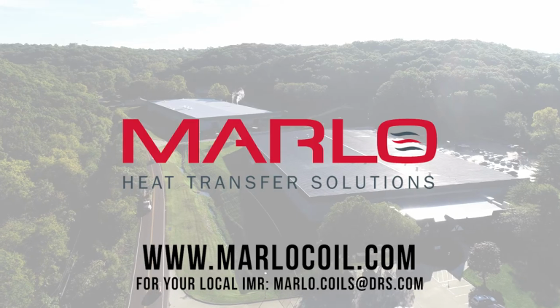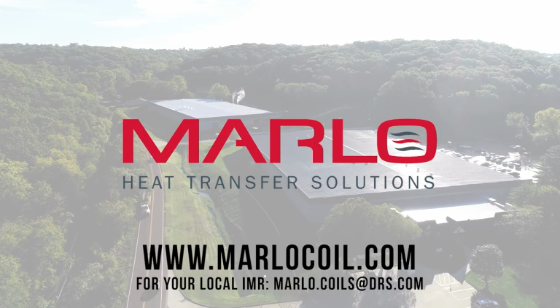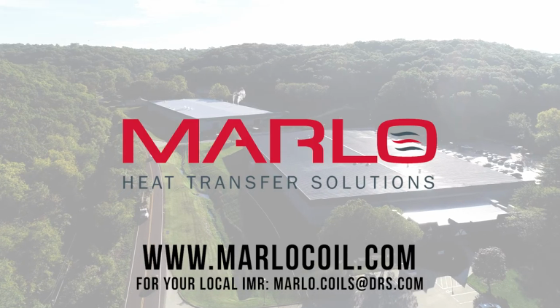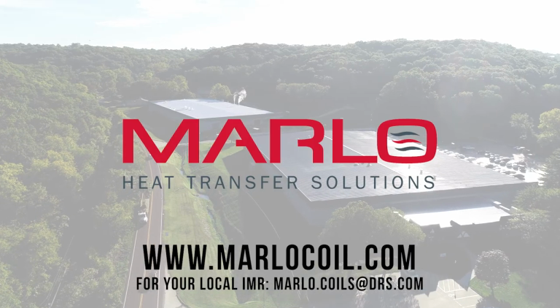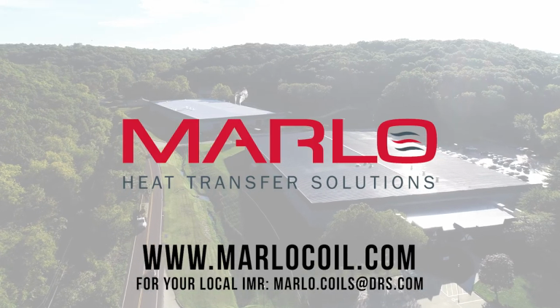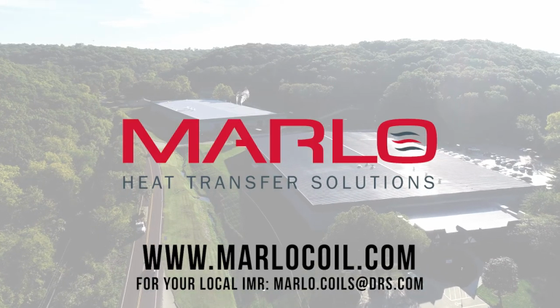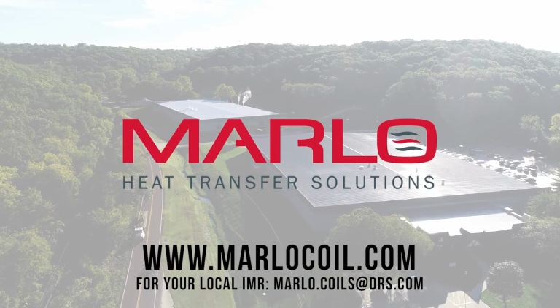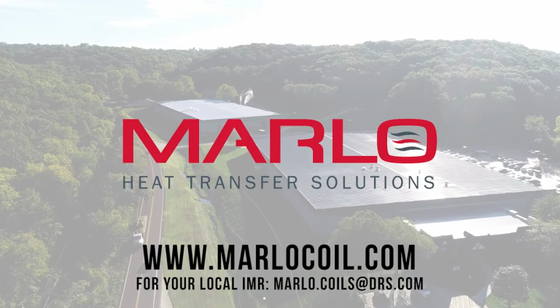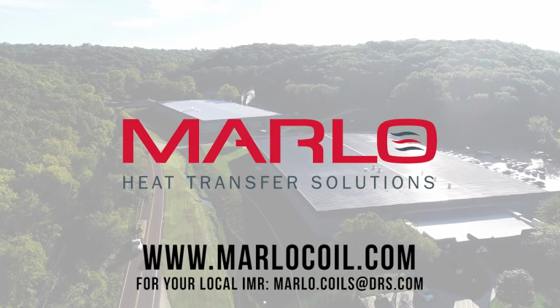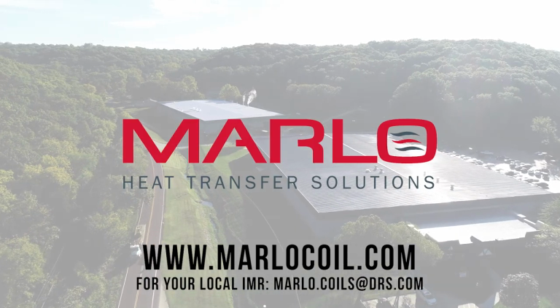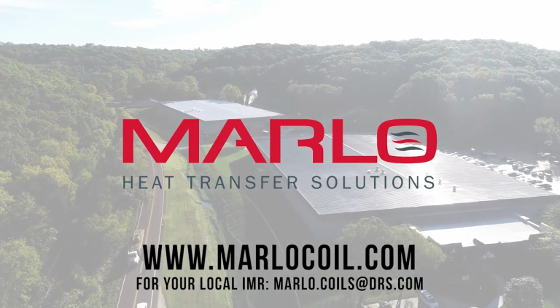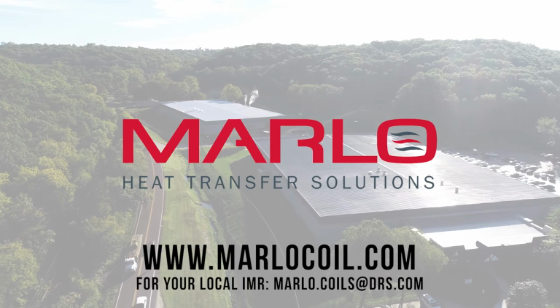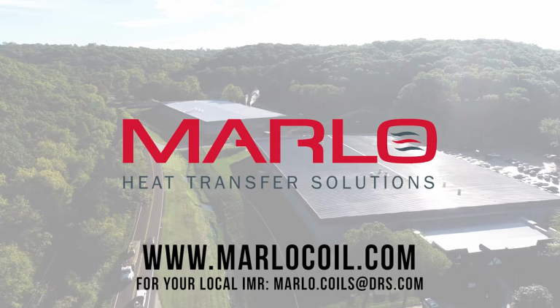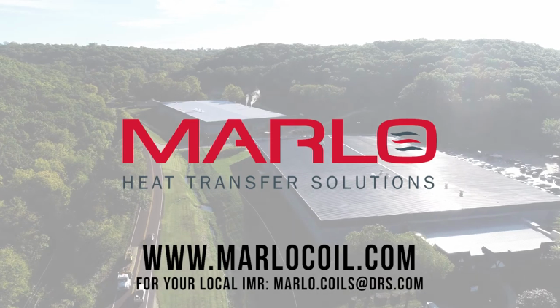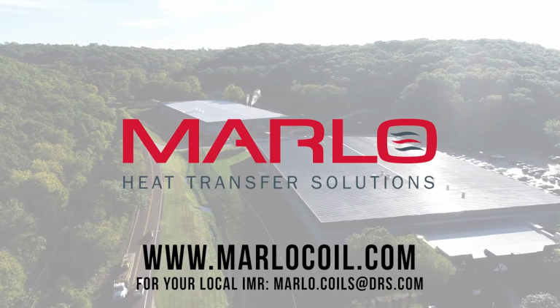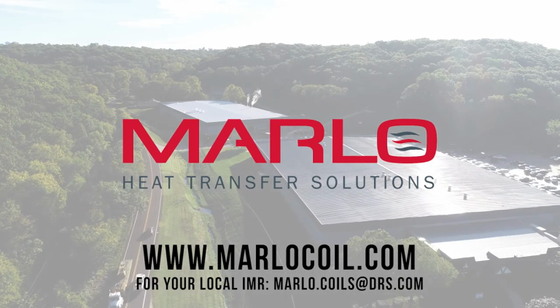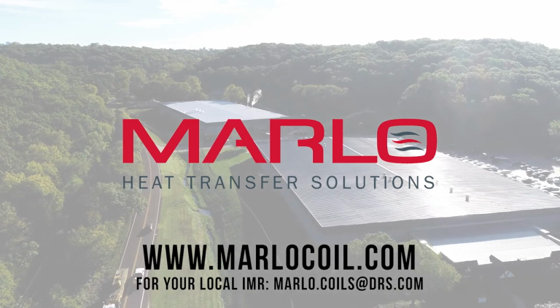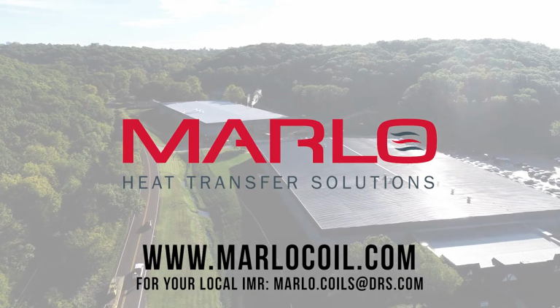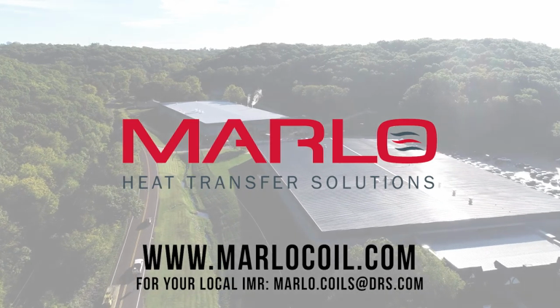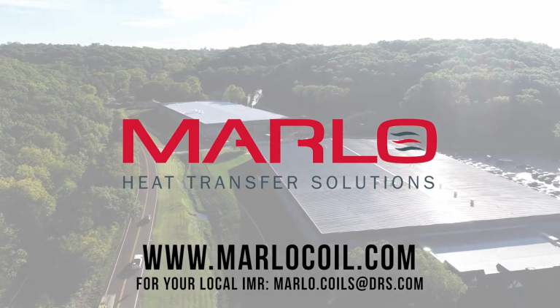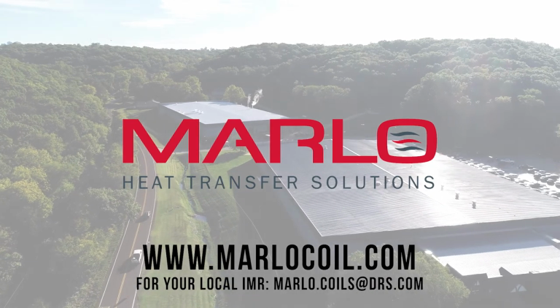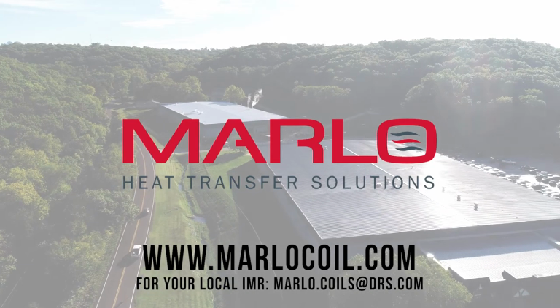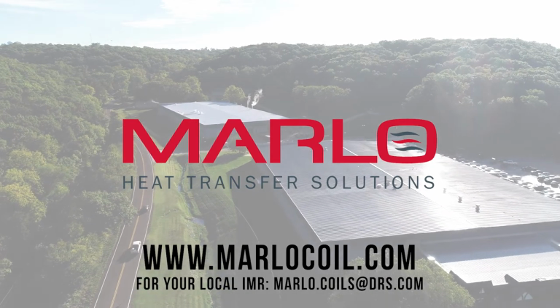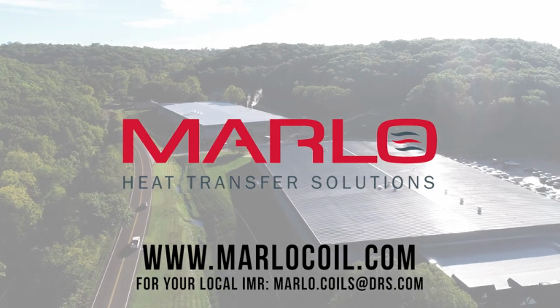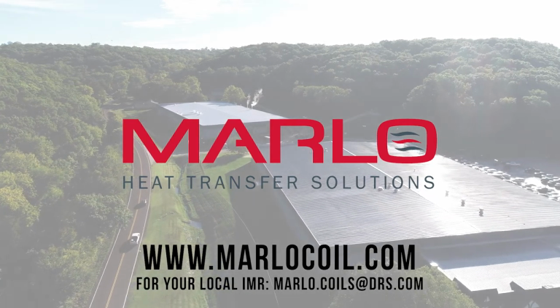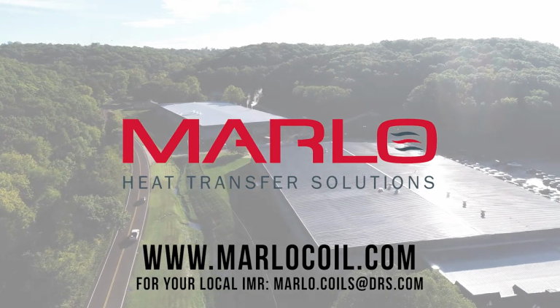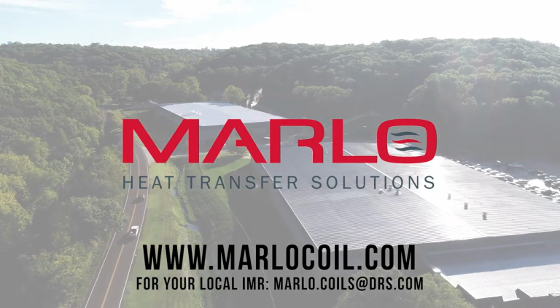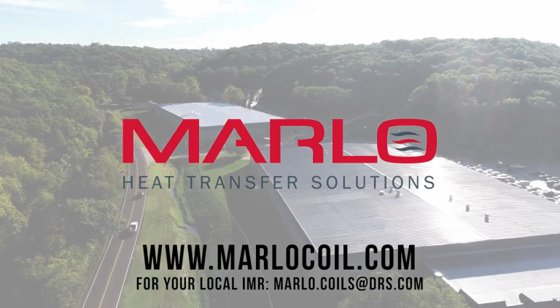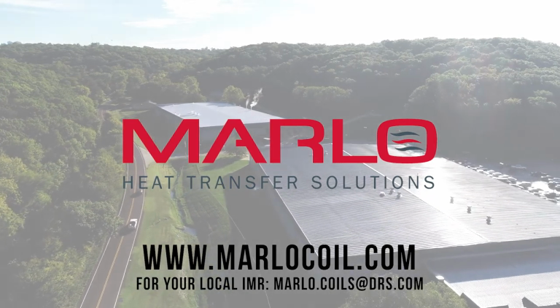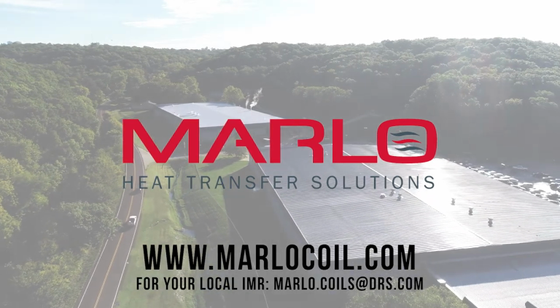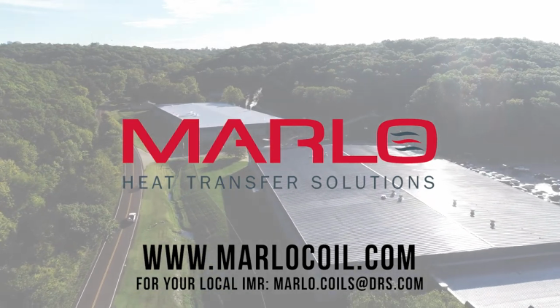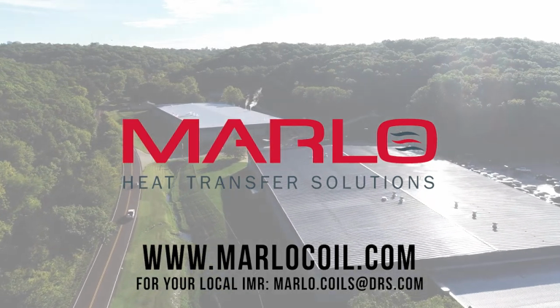Contact an independent rep or Marlowe sales expert by visiting www.marlowecoil.com.